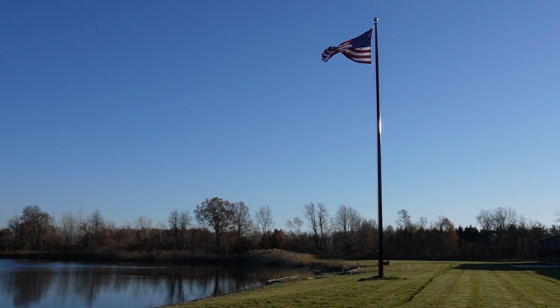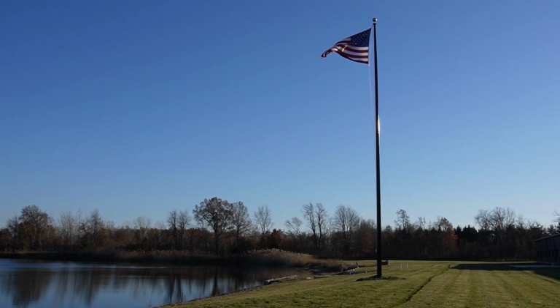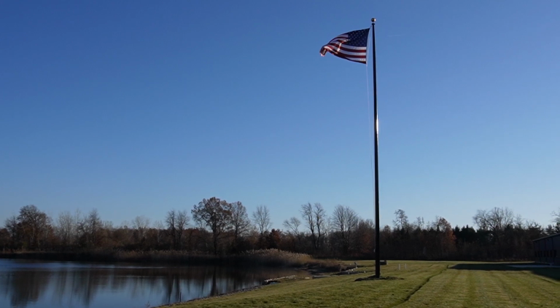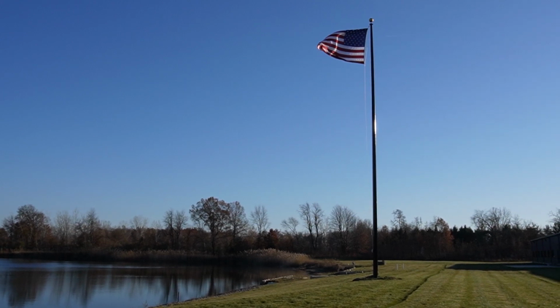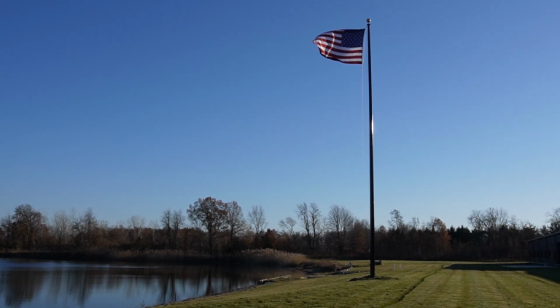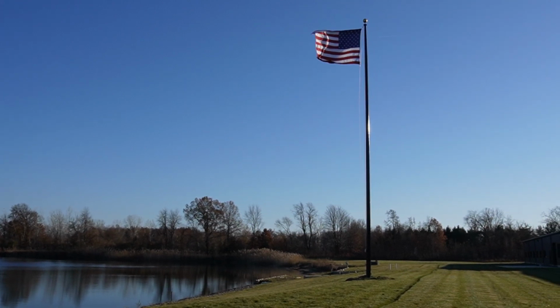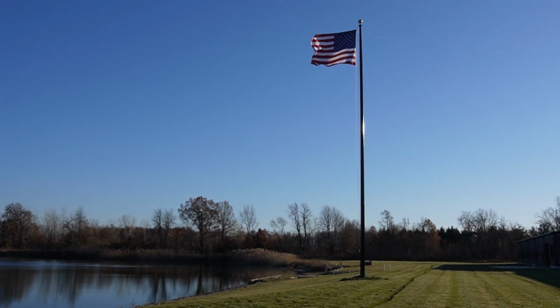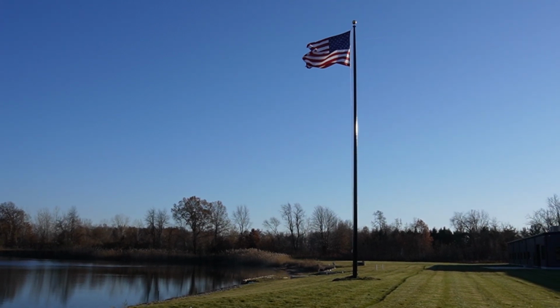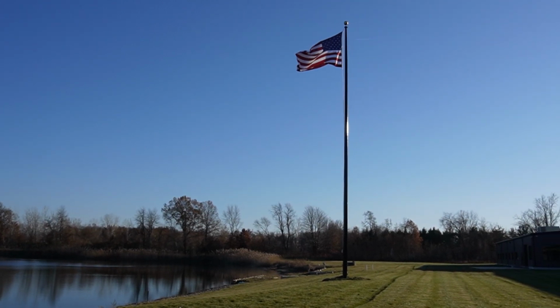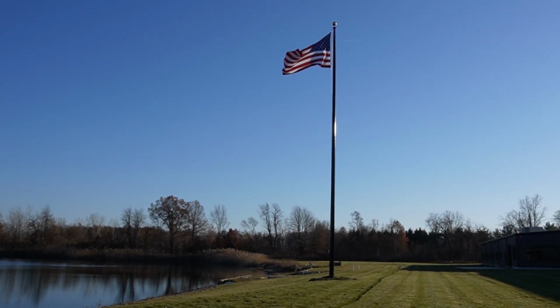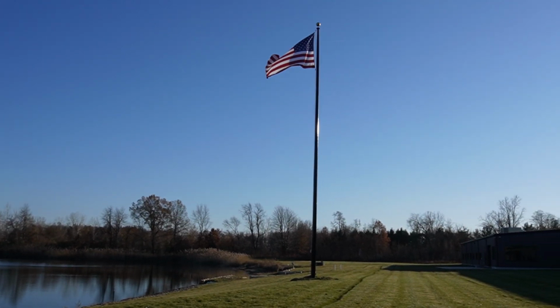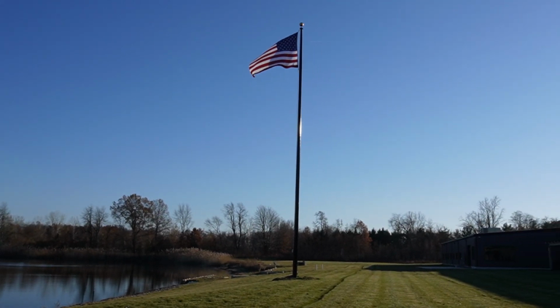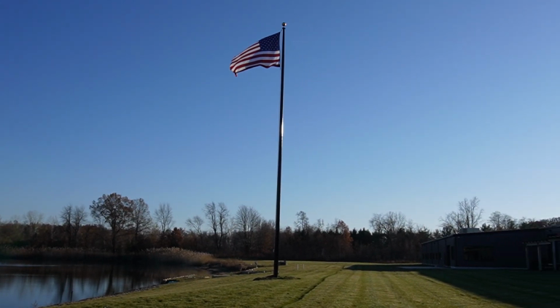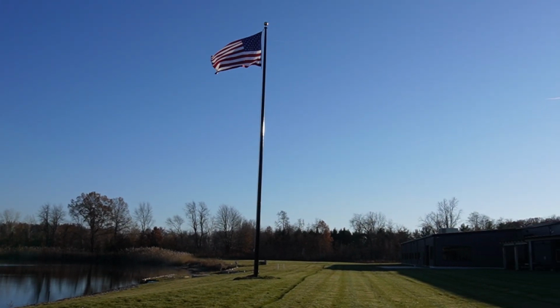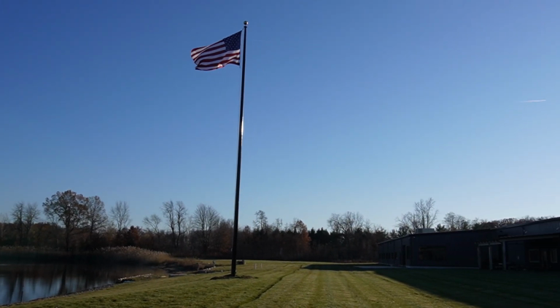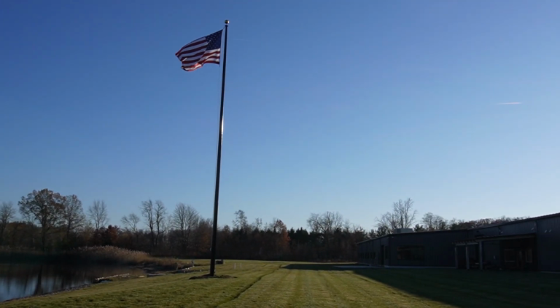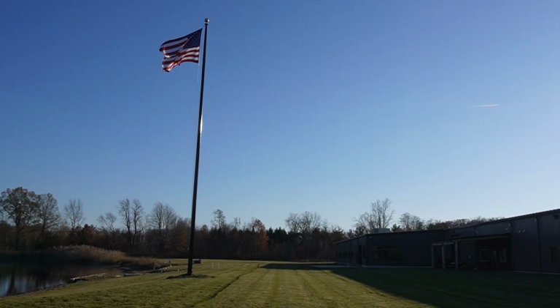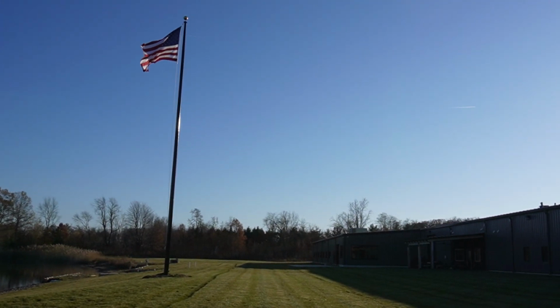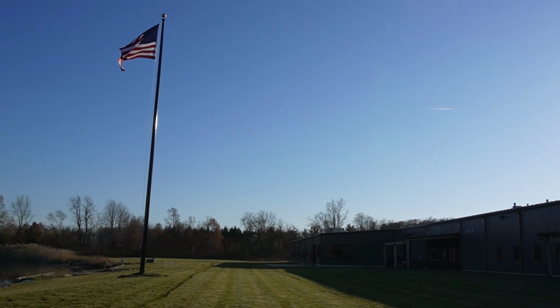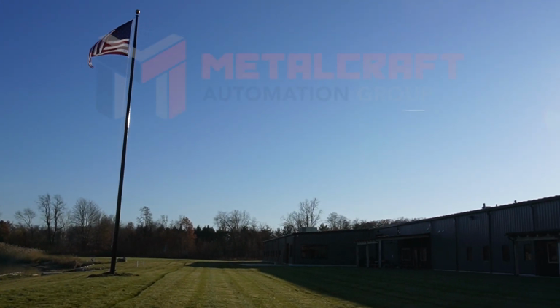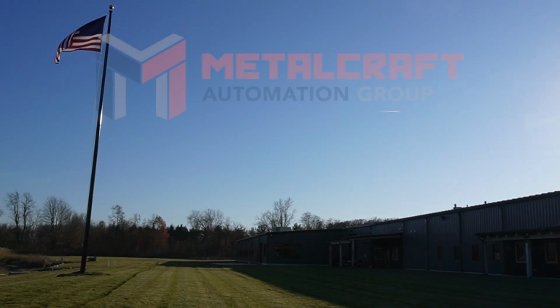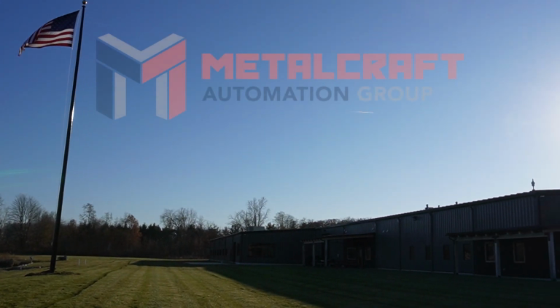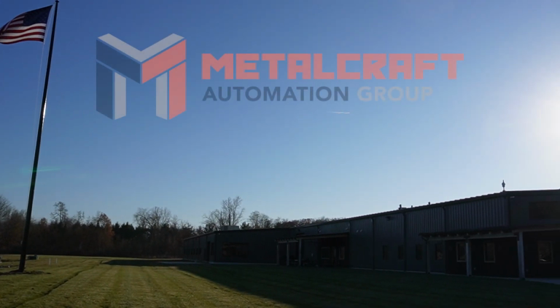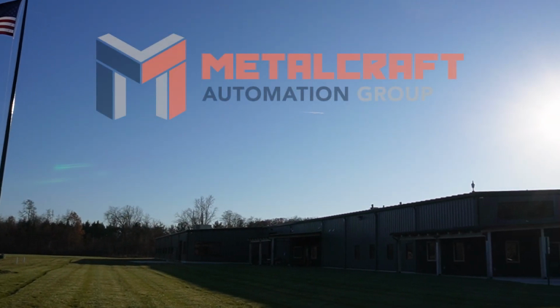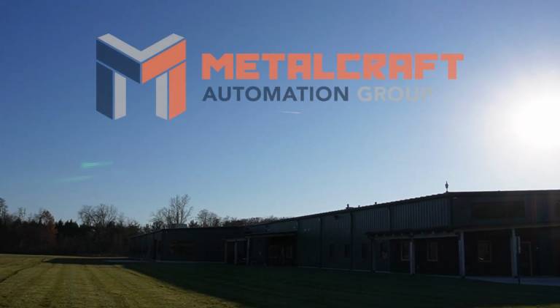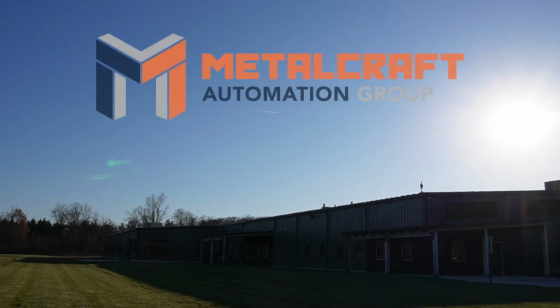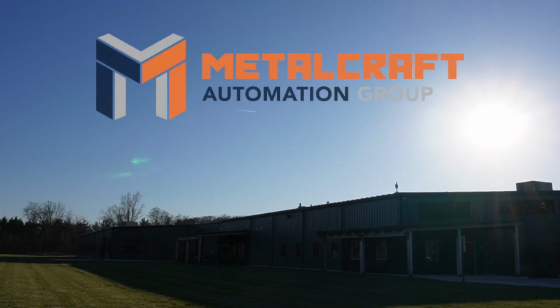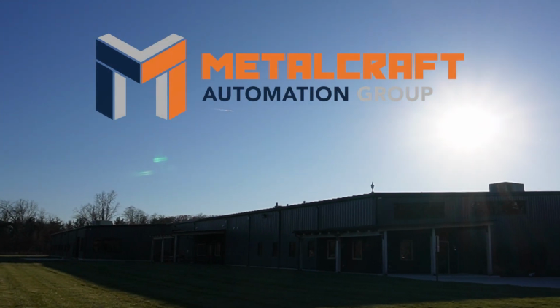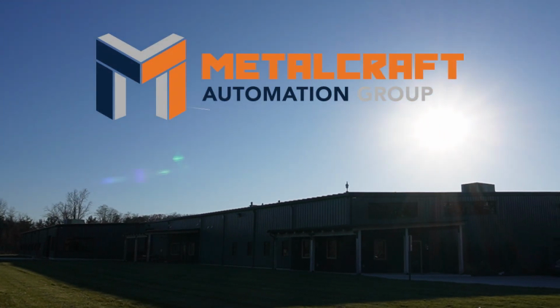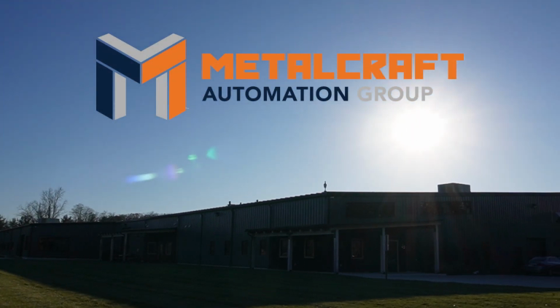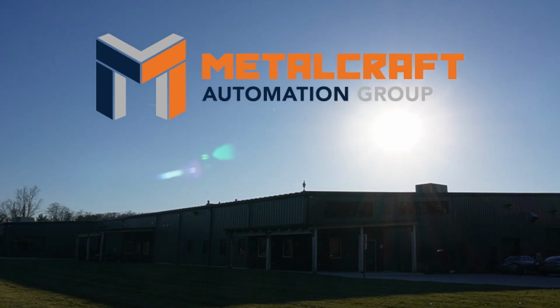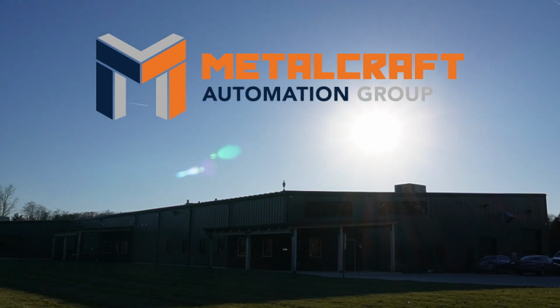Metalcraft Automation Group. We make automation easy.